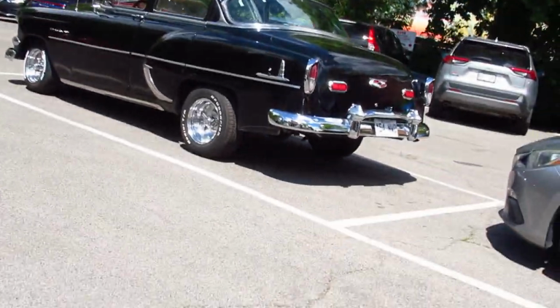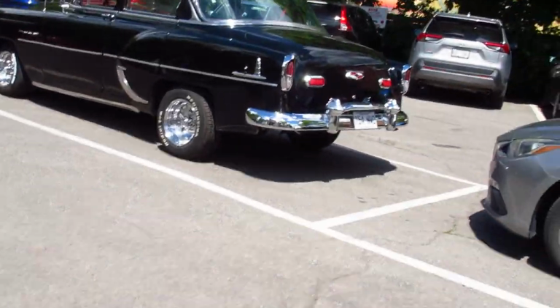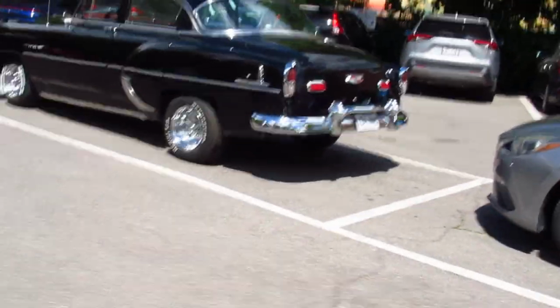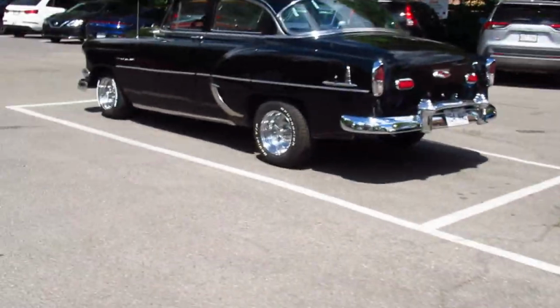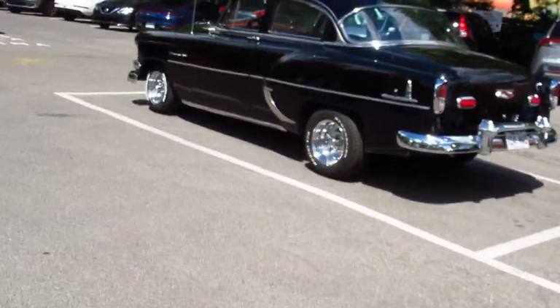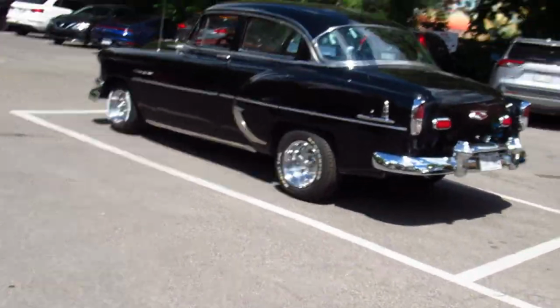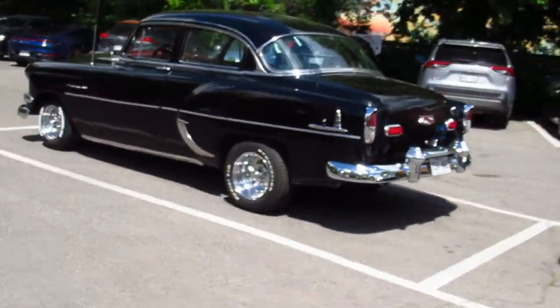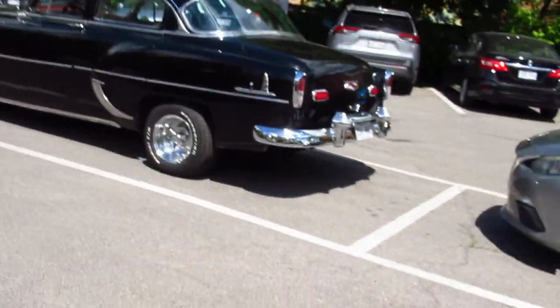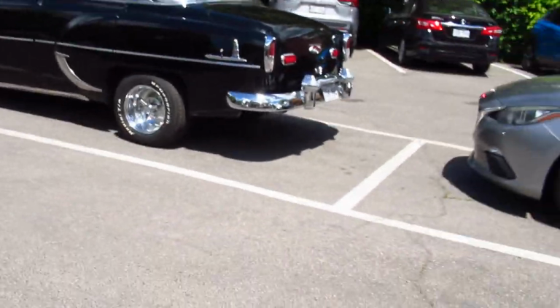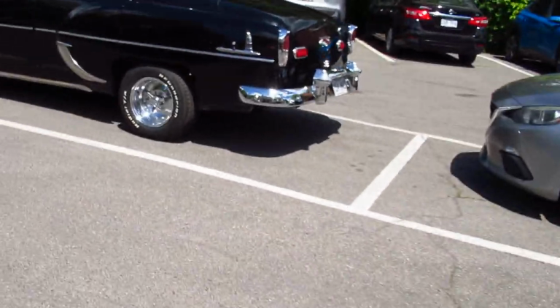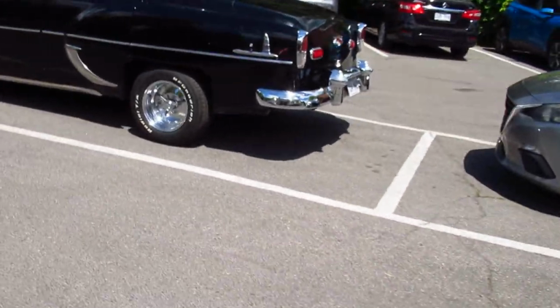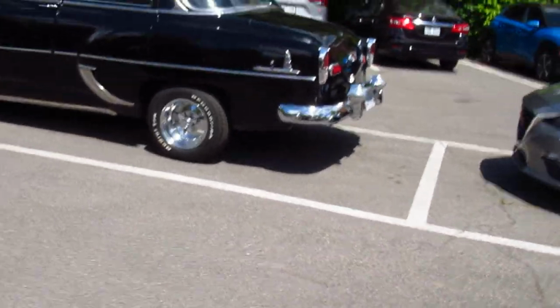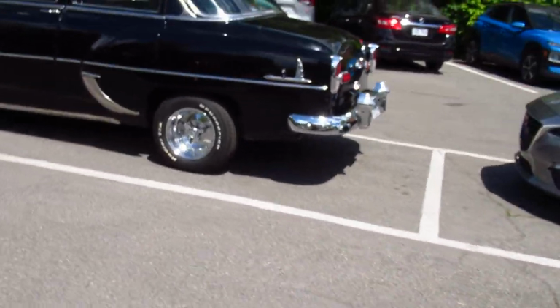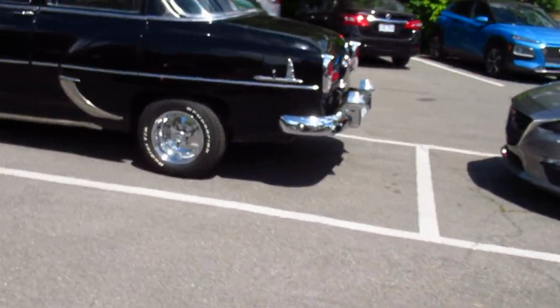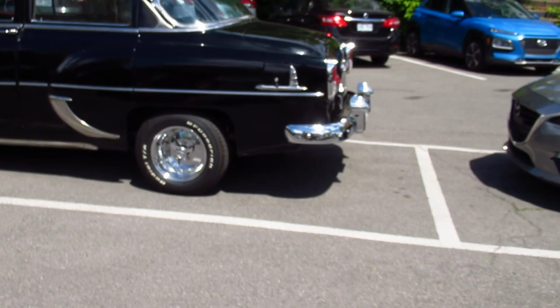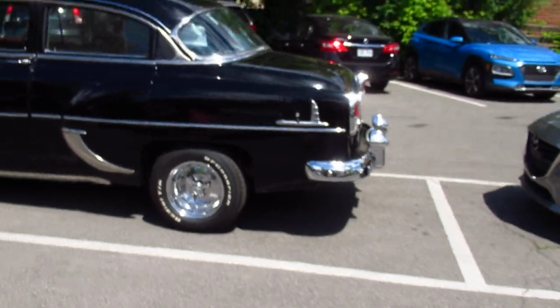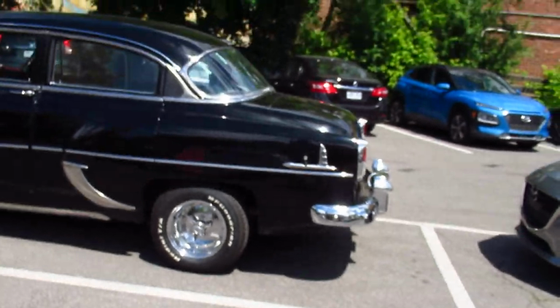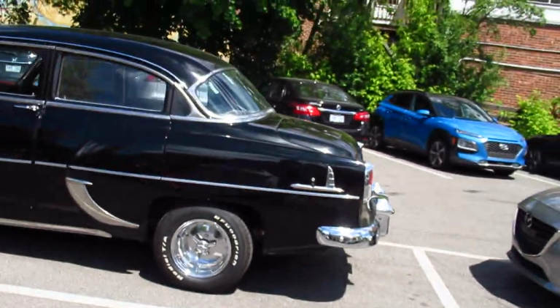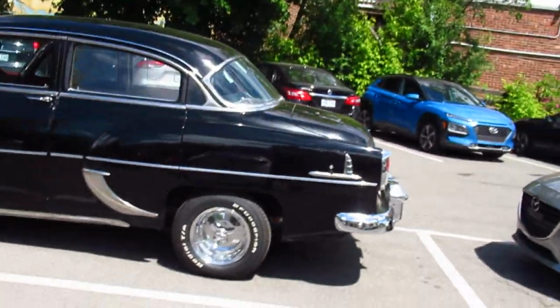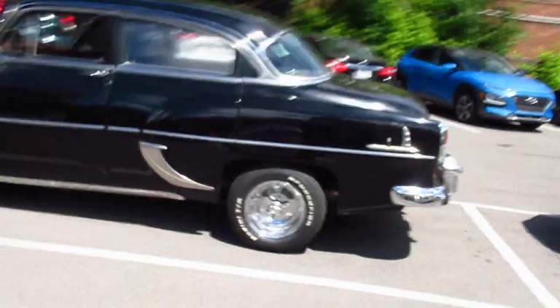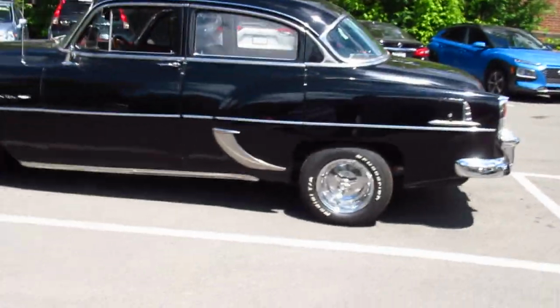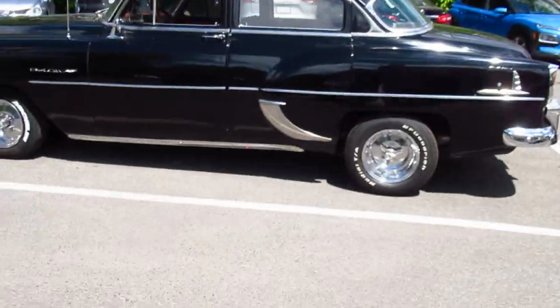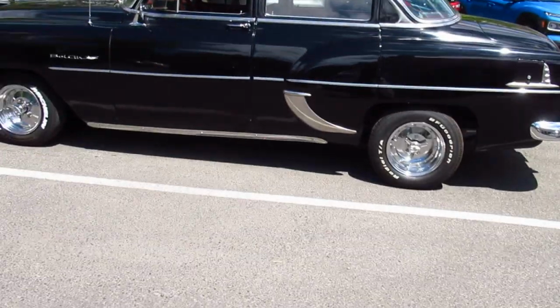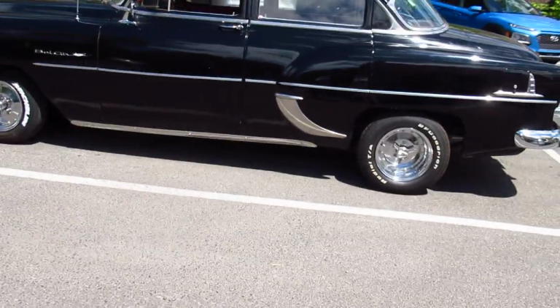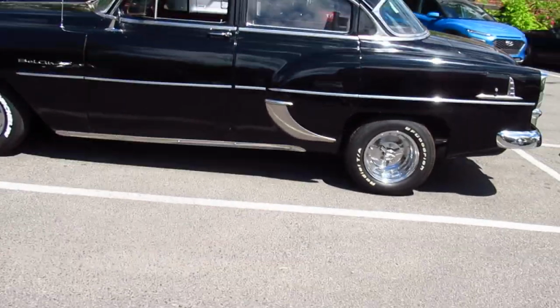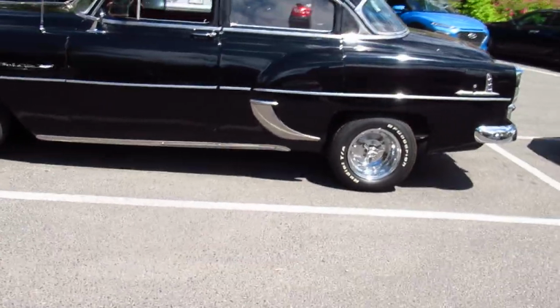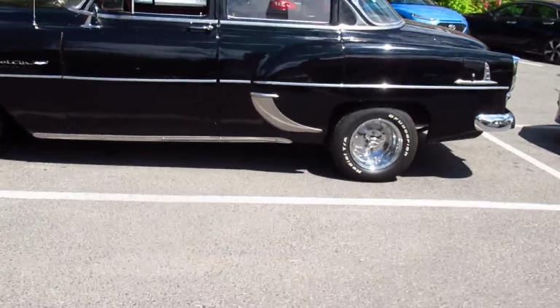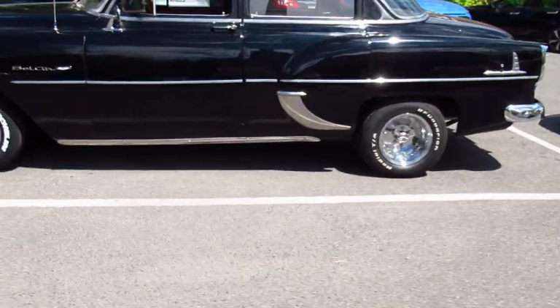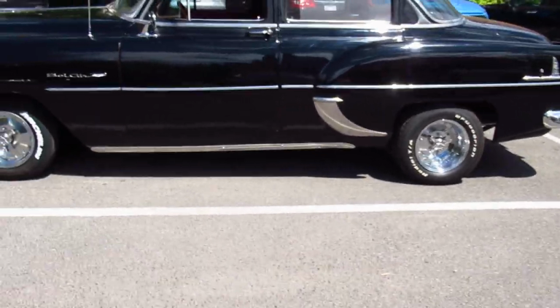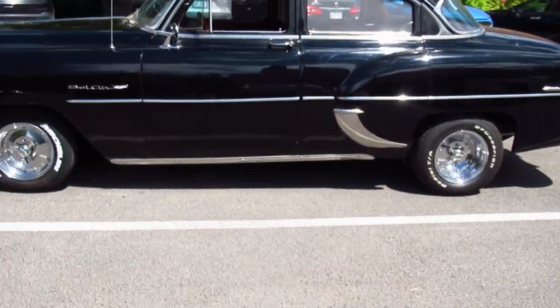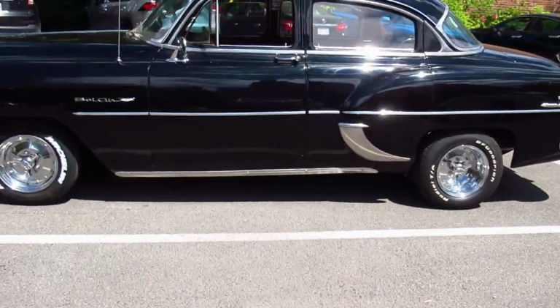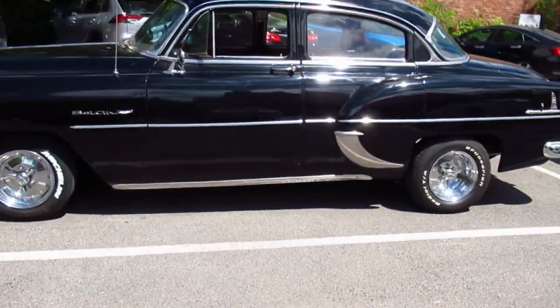Beautiful. I've been seeing tons of old cars all over the place today, like on Highway 20. Right now I'm in Point Clear Village. Look at this thing, it's mint.